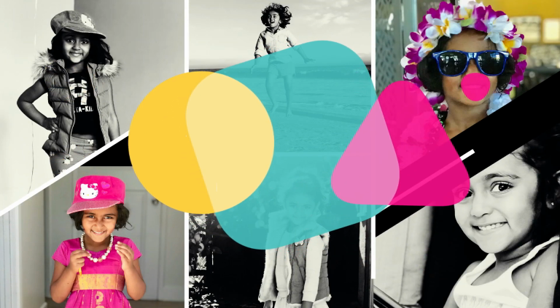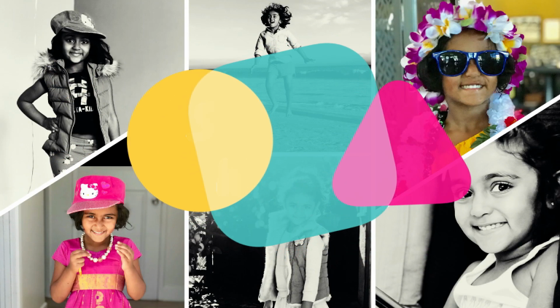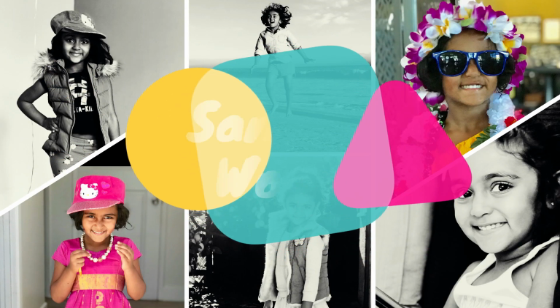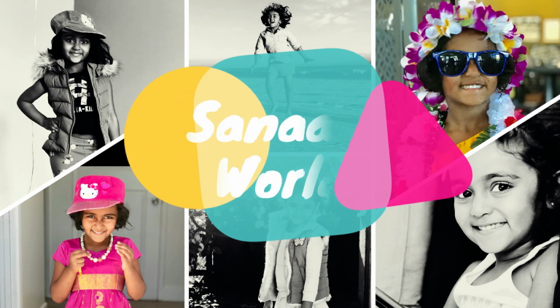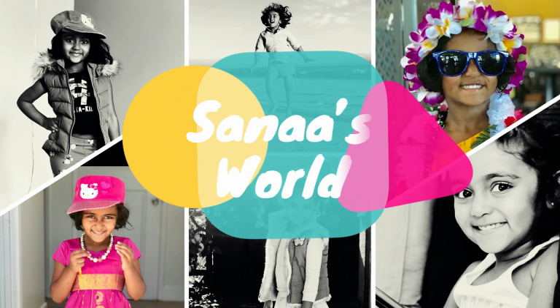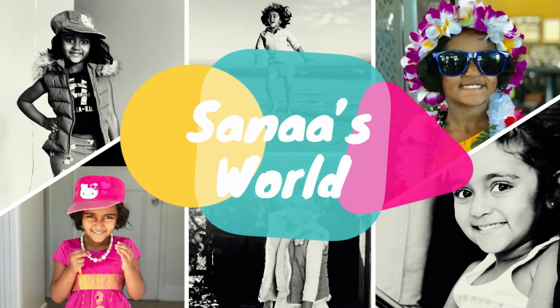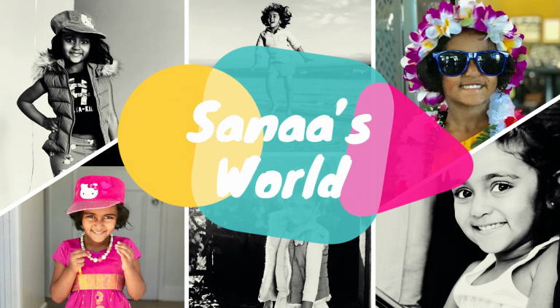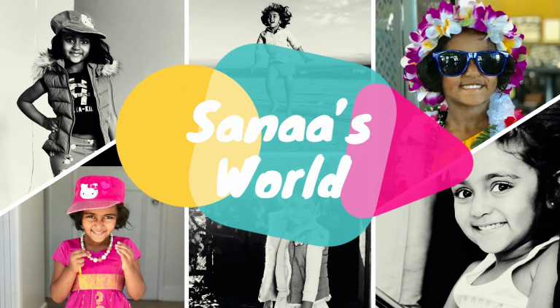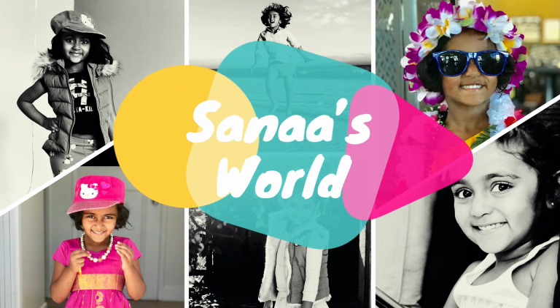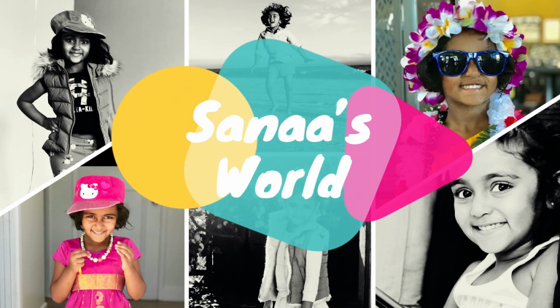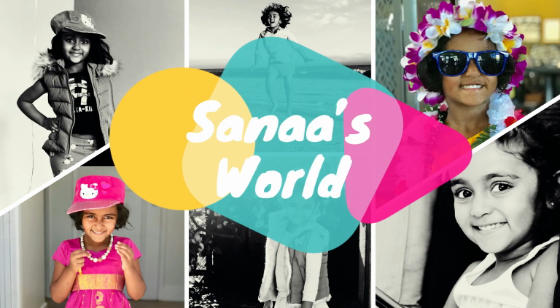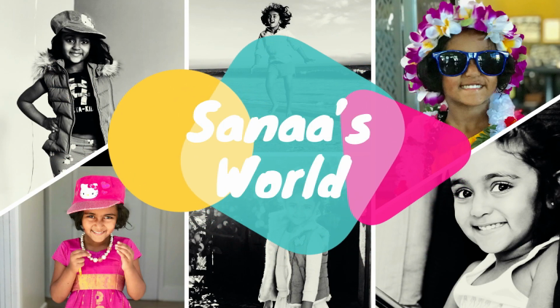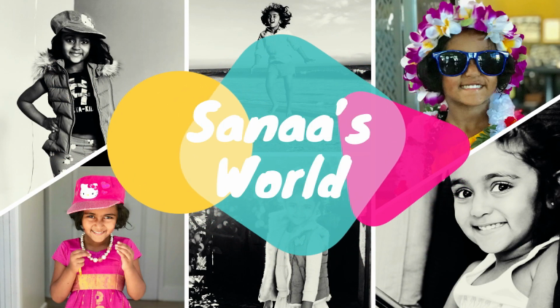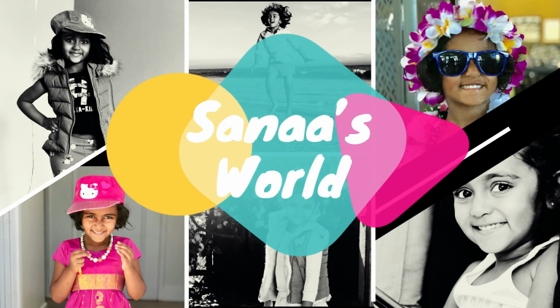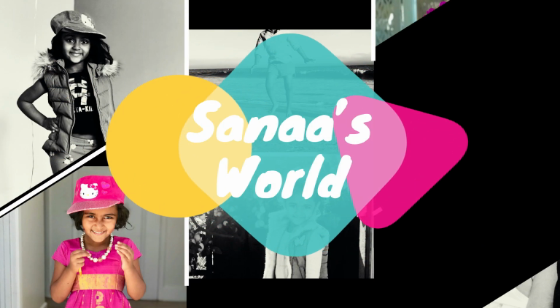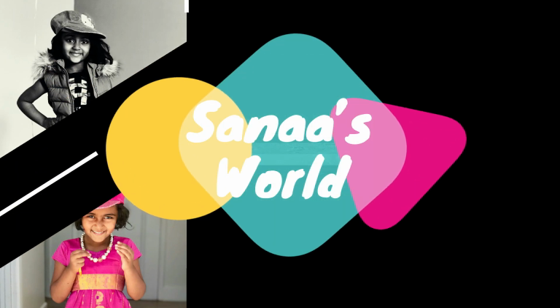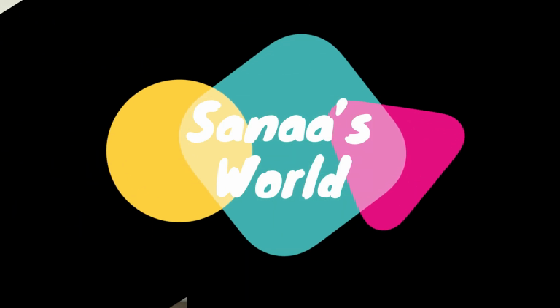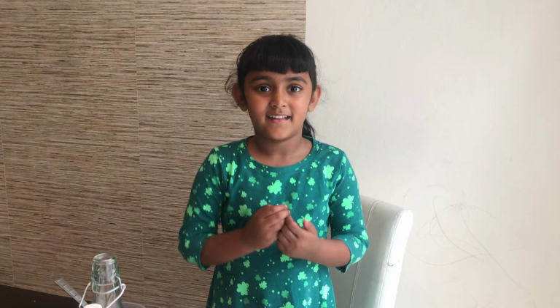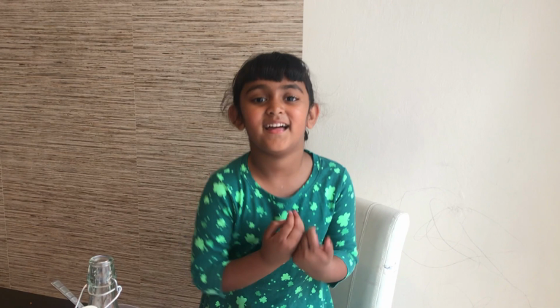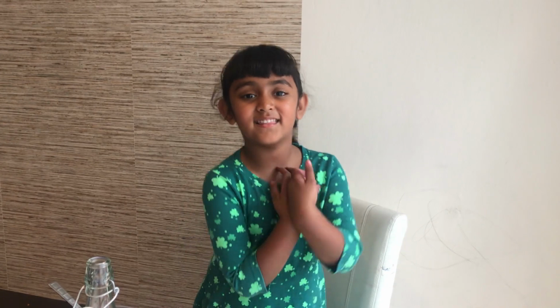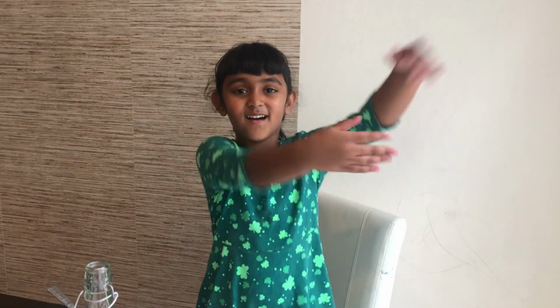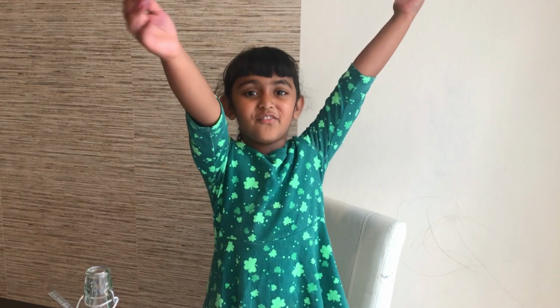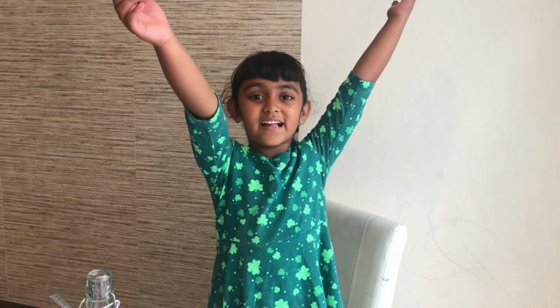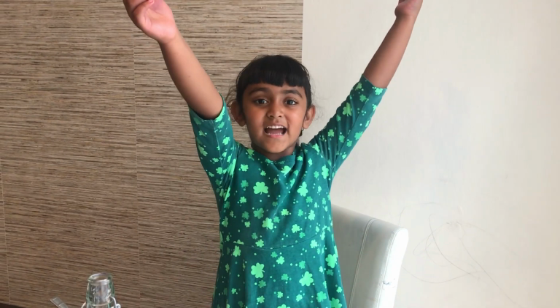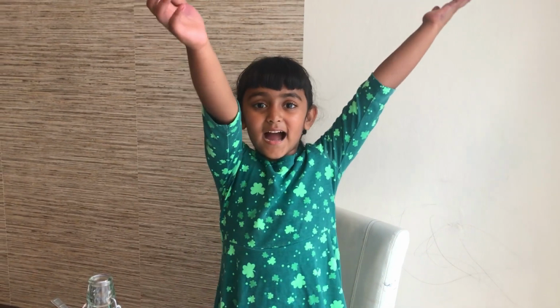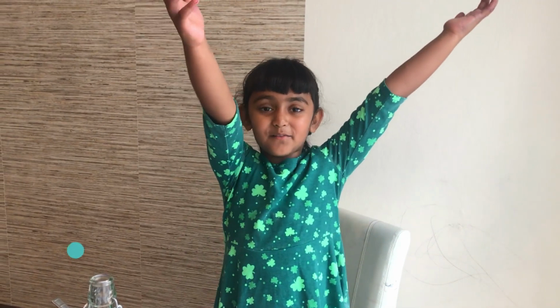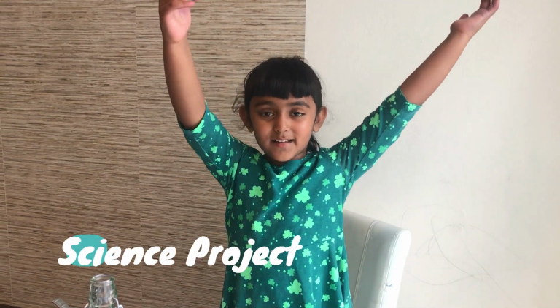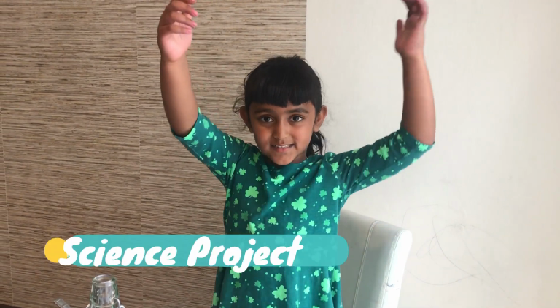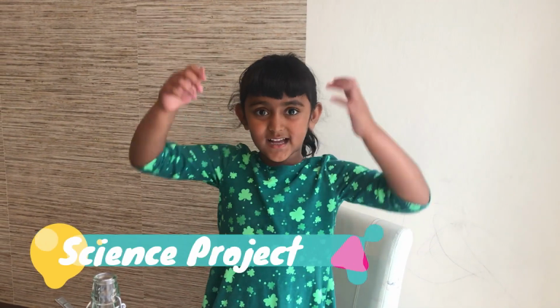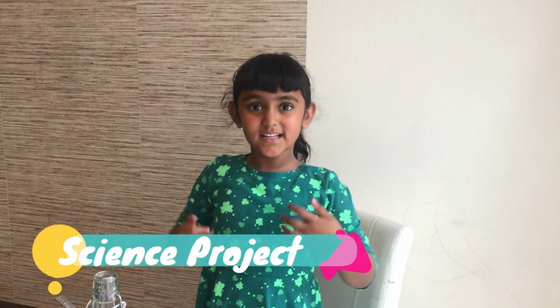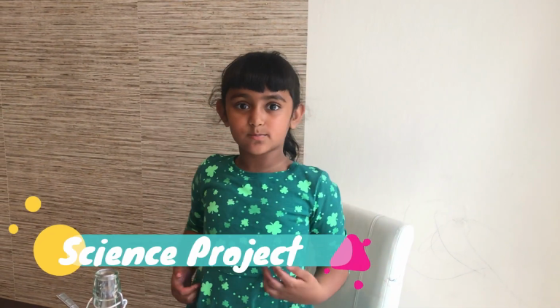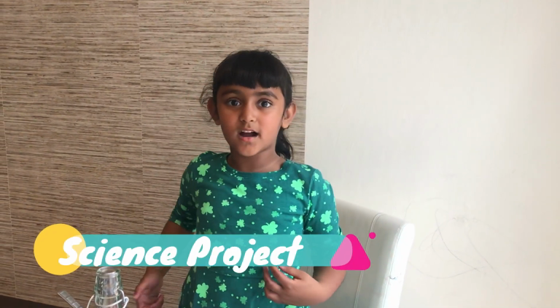Welcome to Santa World! Hello friends! I'm doing a science project!